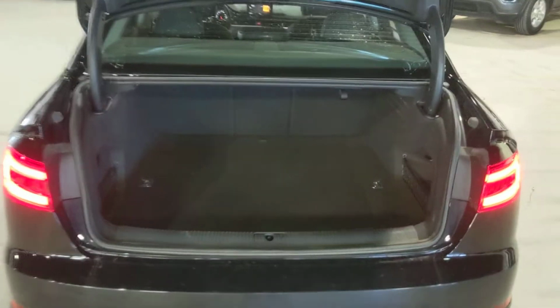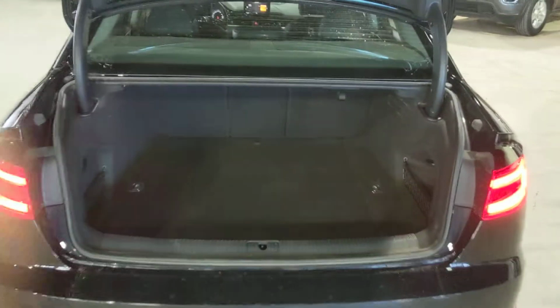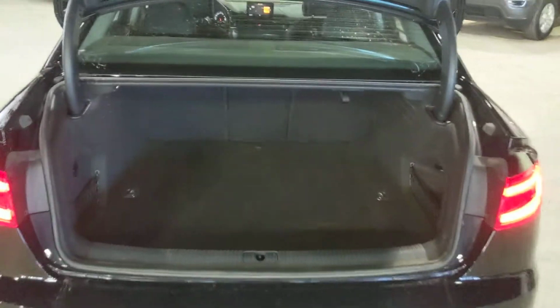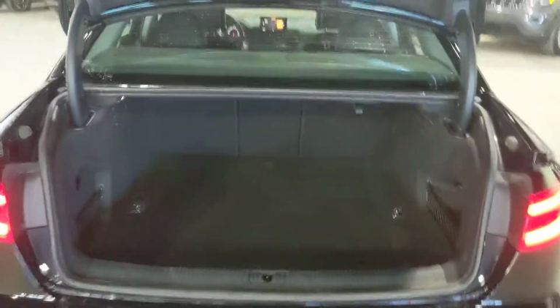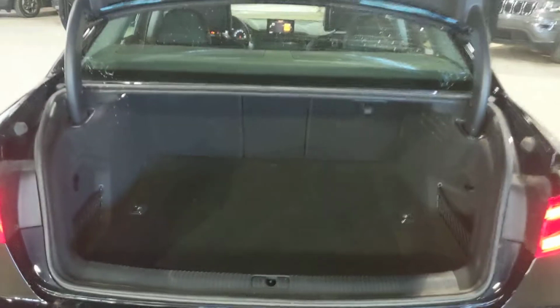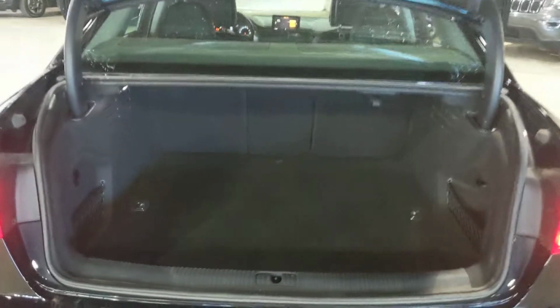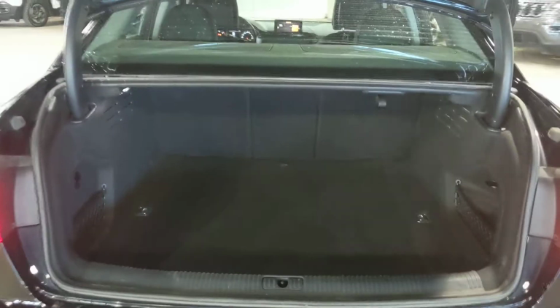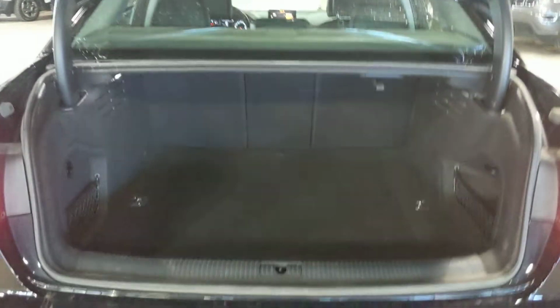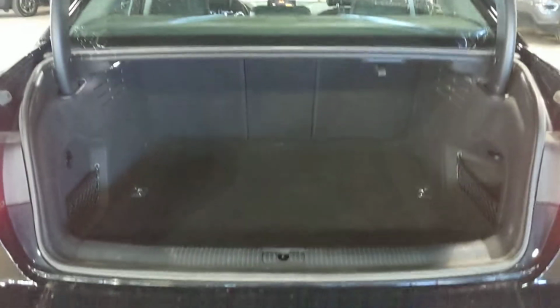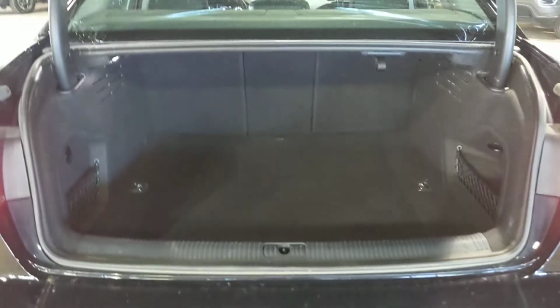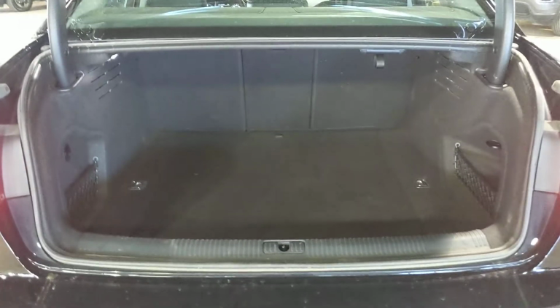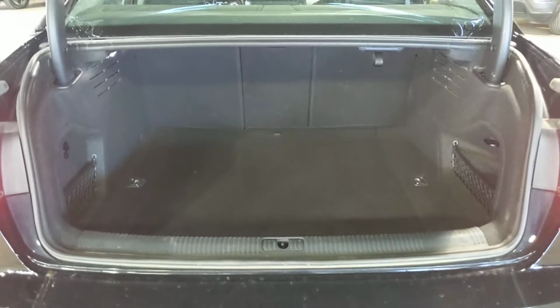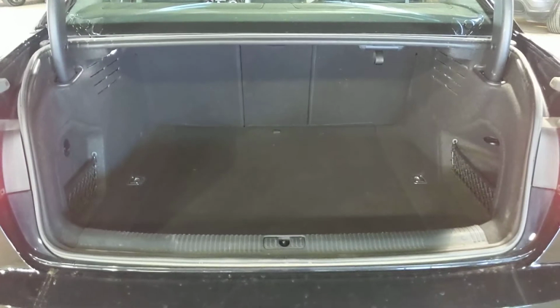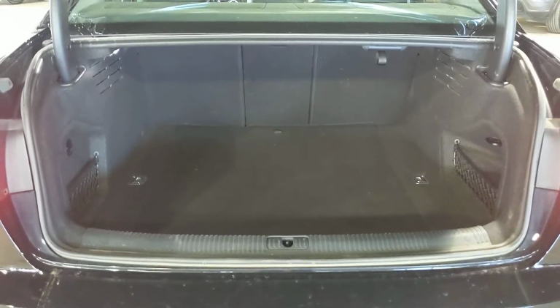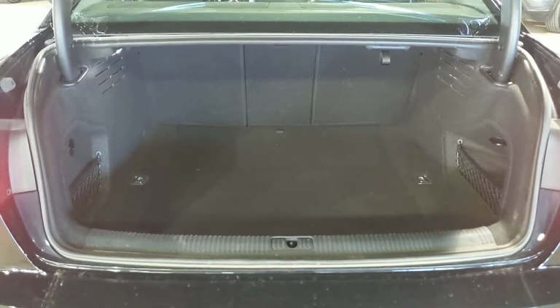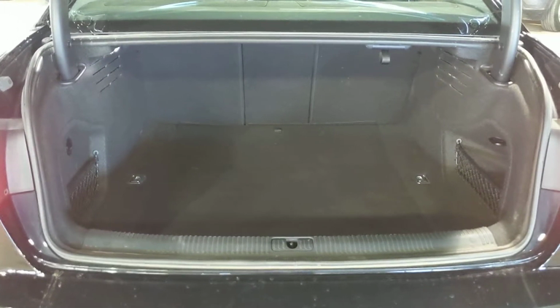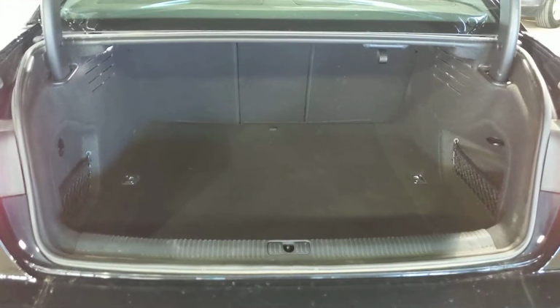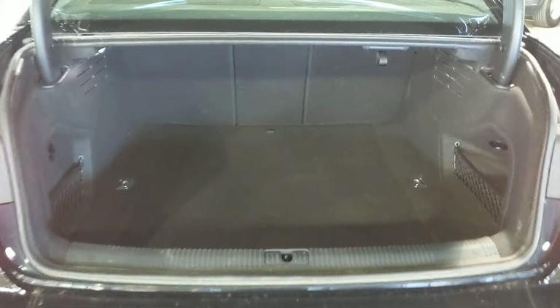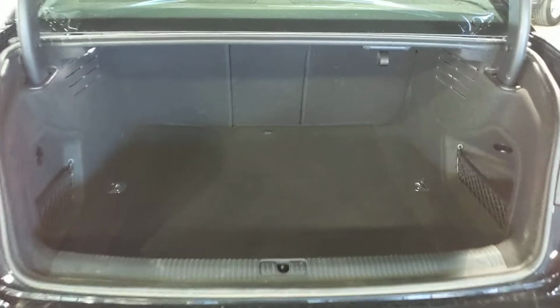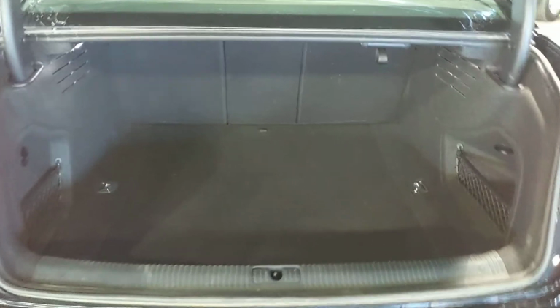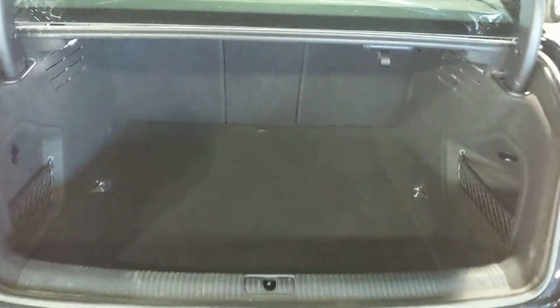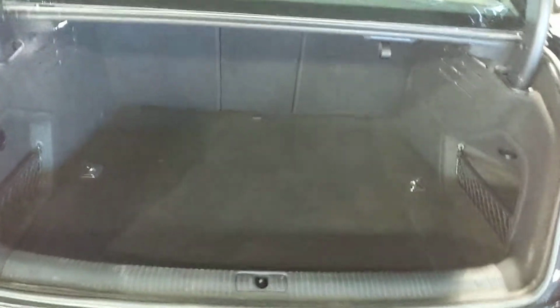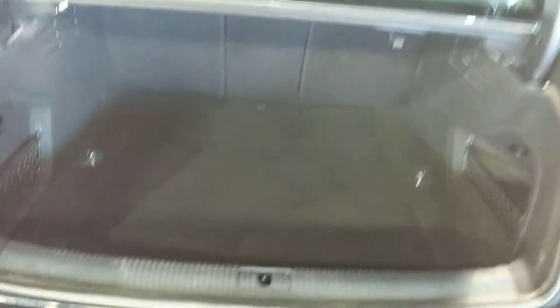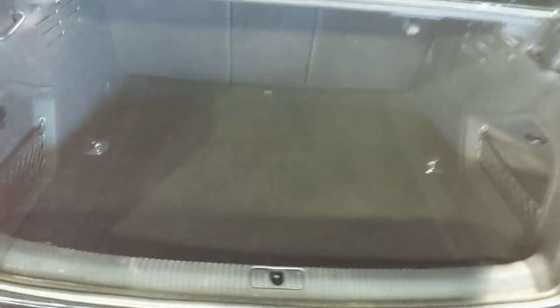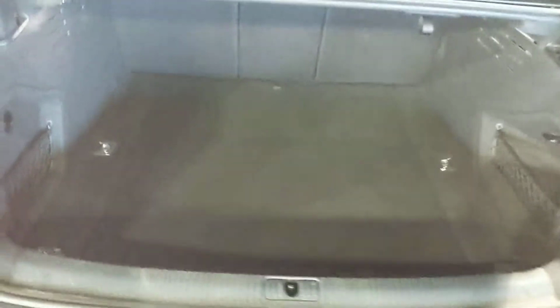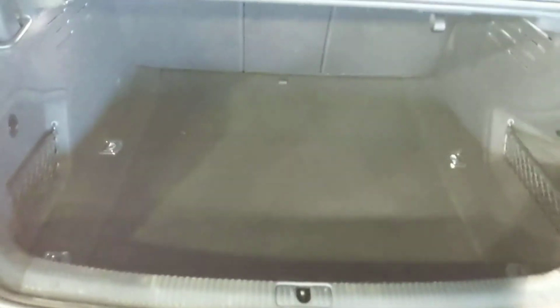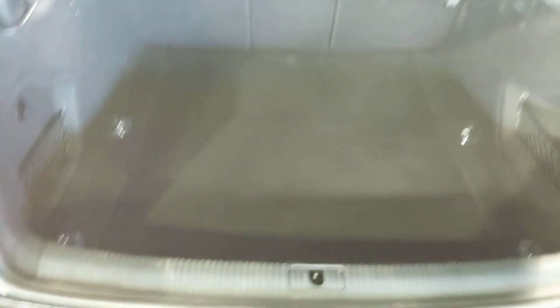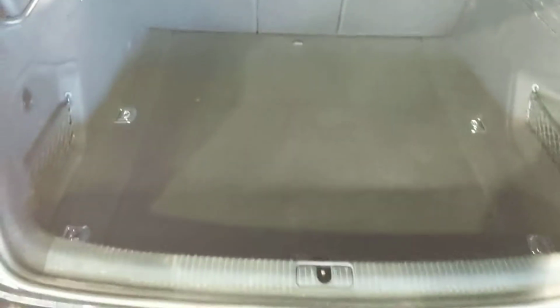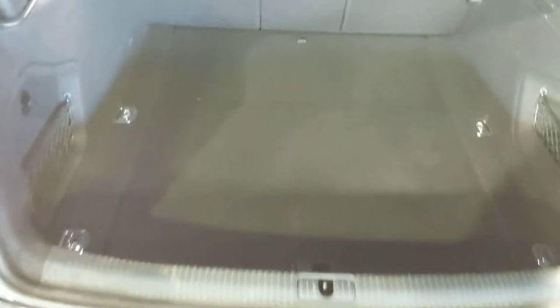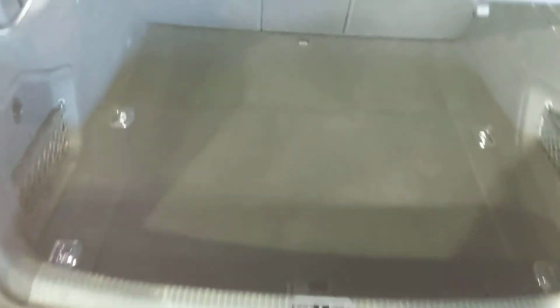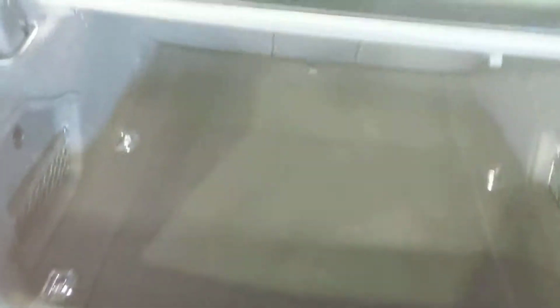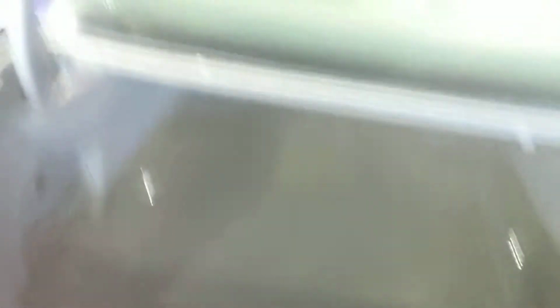And then coming around back, got lots of trunk space and you got the split seat just in case you needed a little extra room.